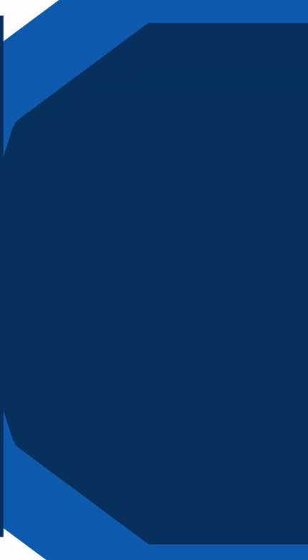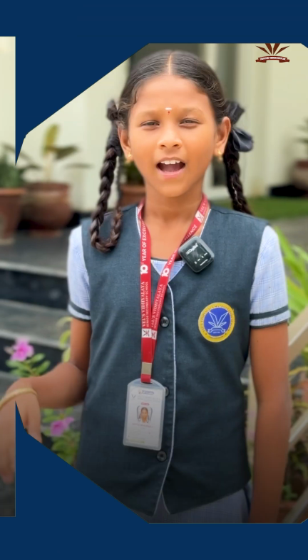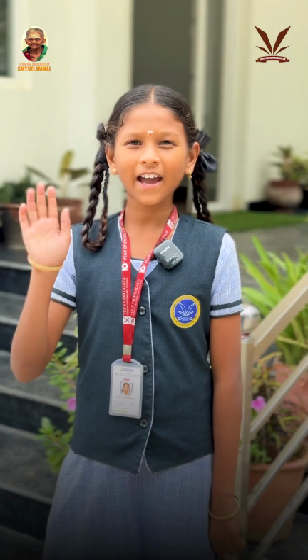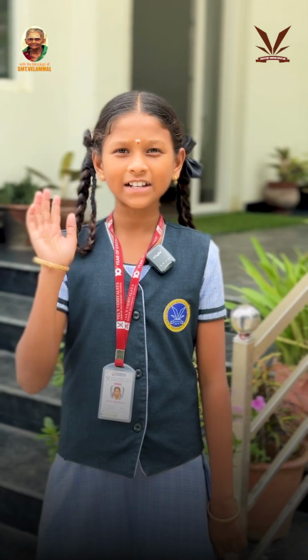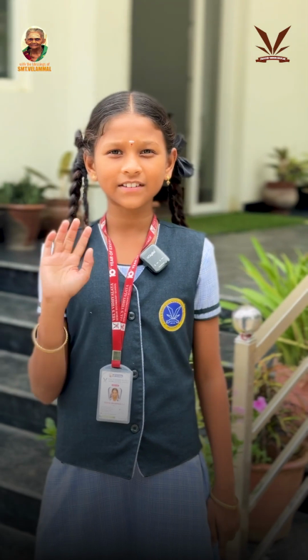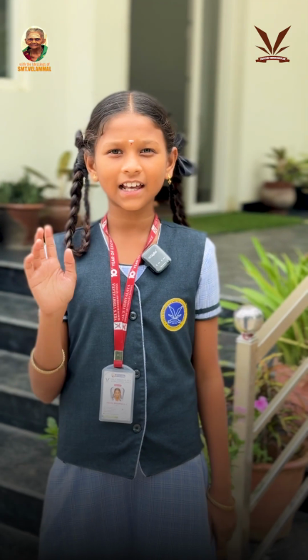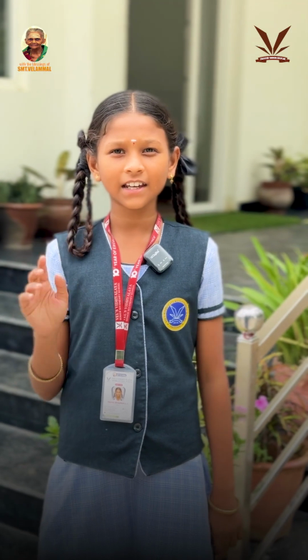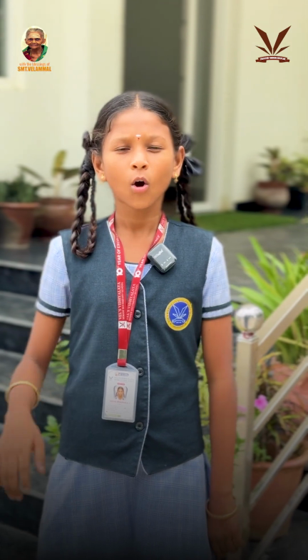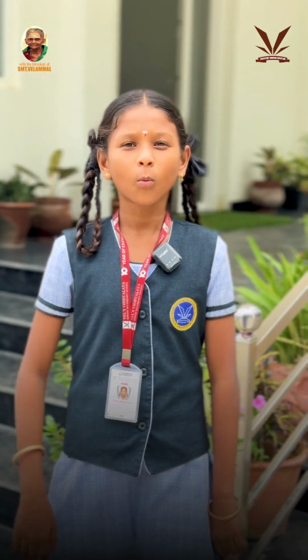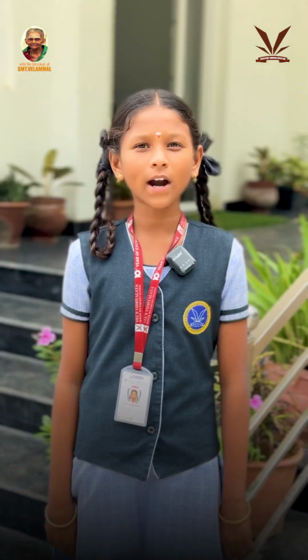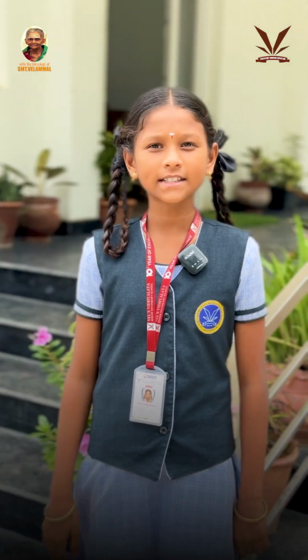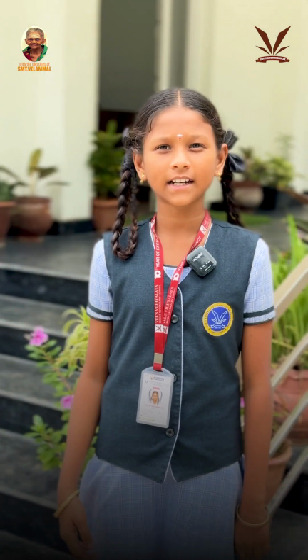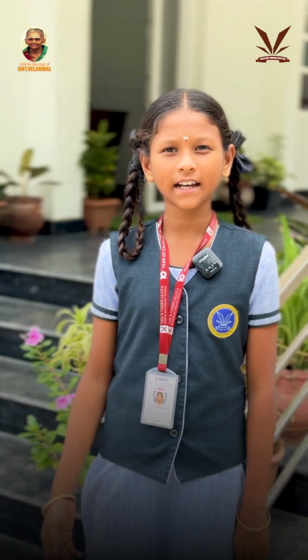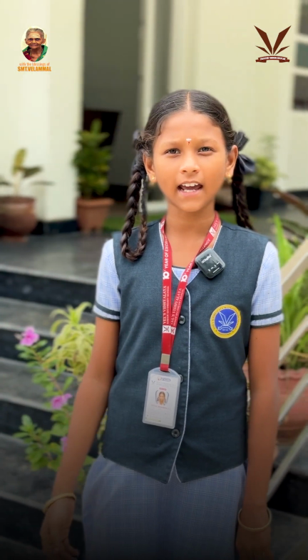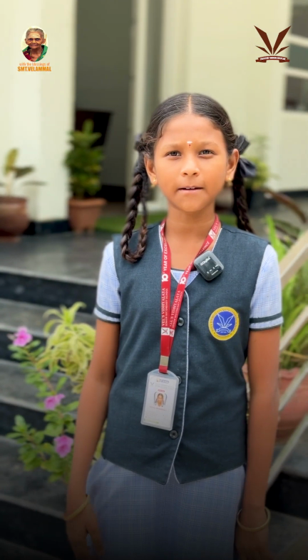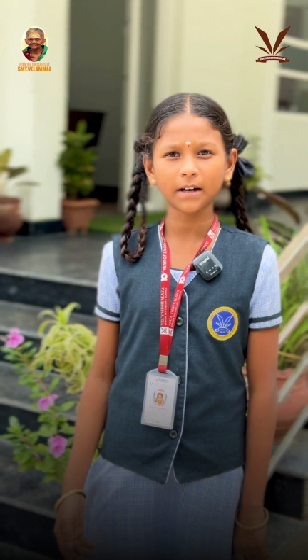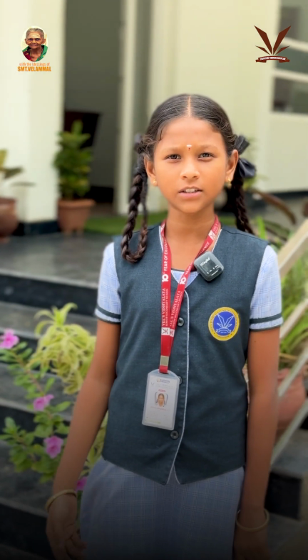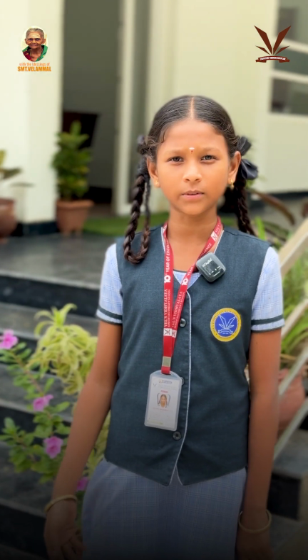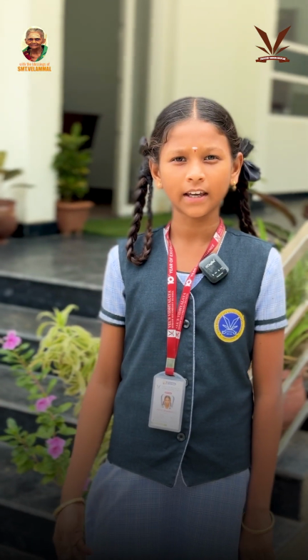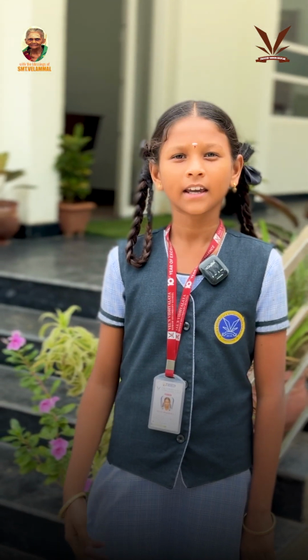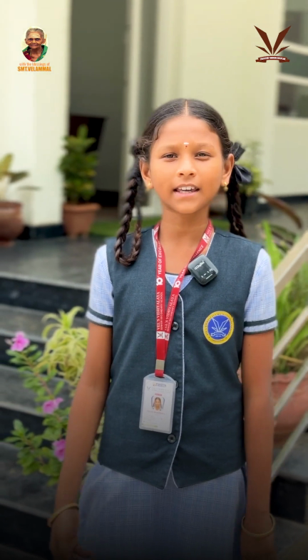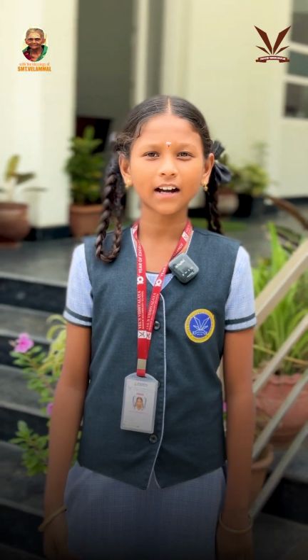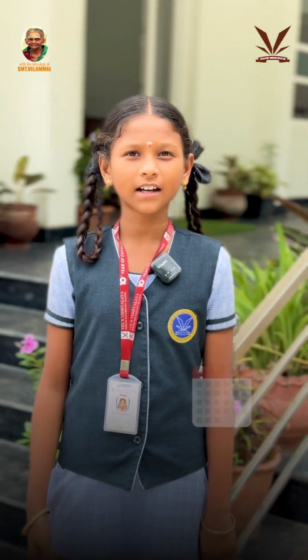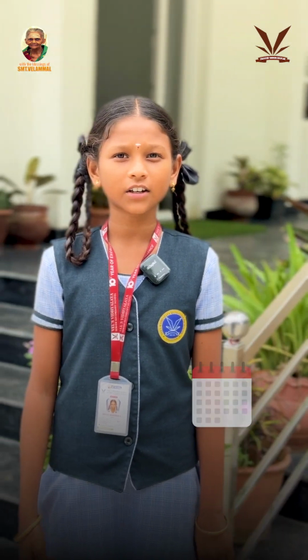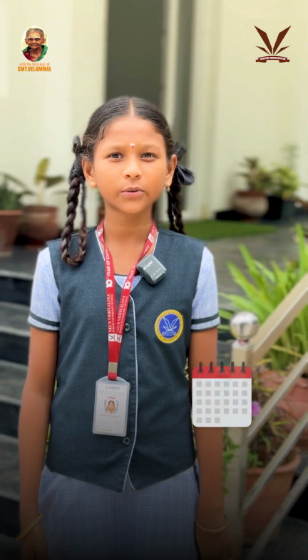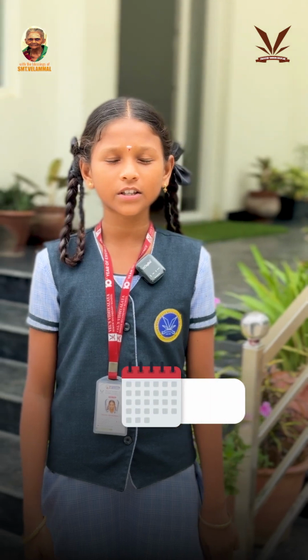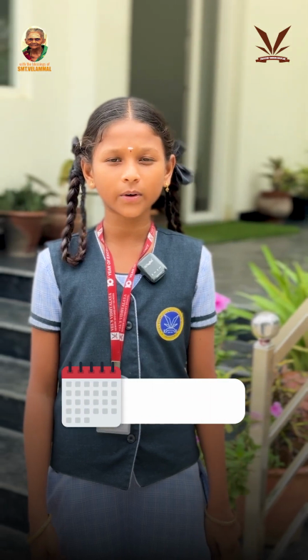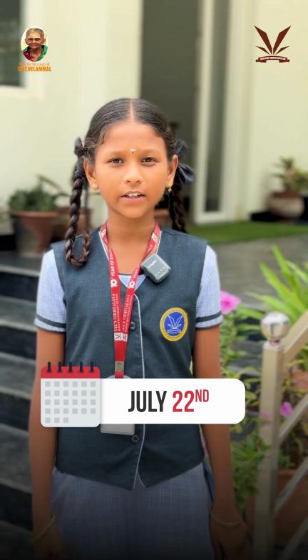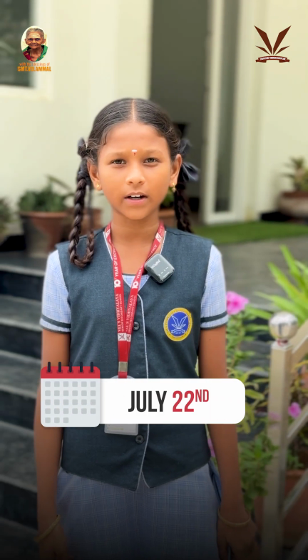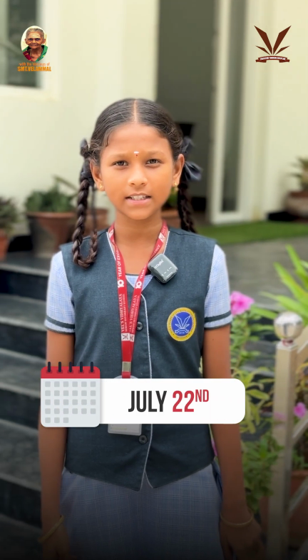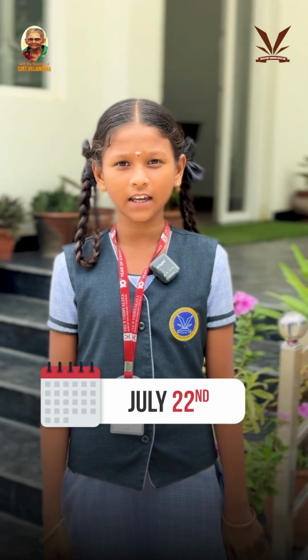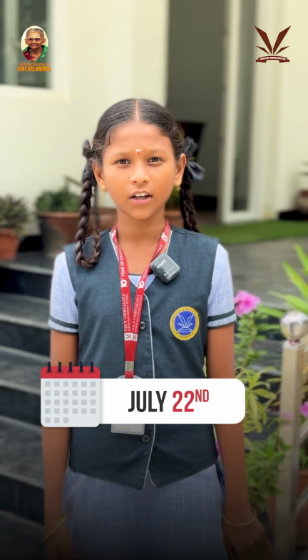Hi, I'm Wills with the Alien. What's the date and month today? Yeah, correct. Today is July 22nd.